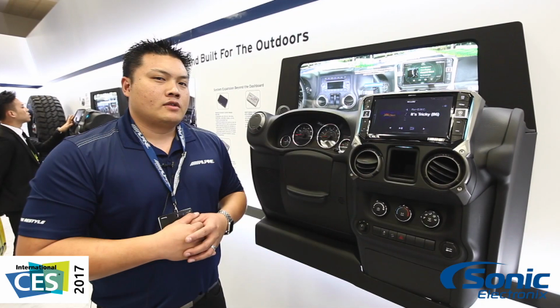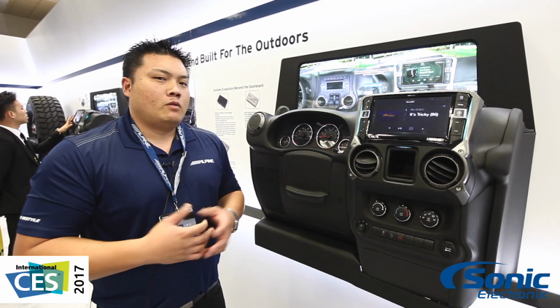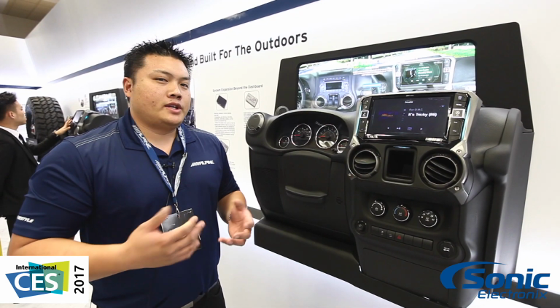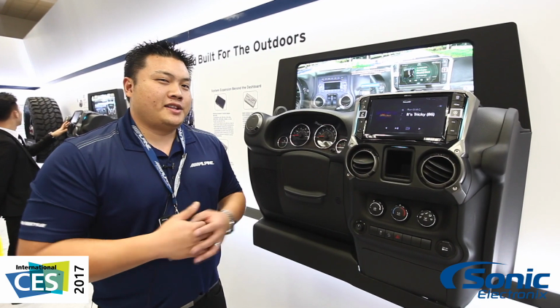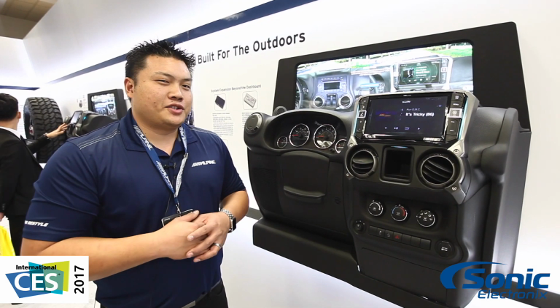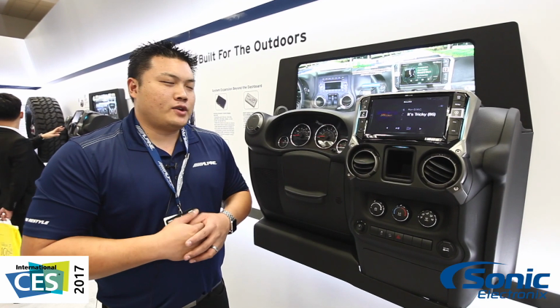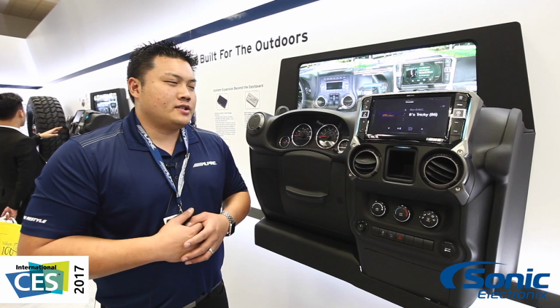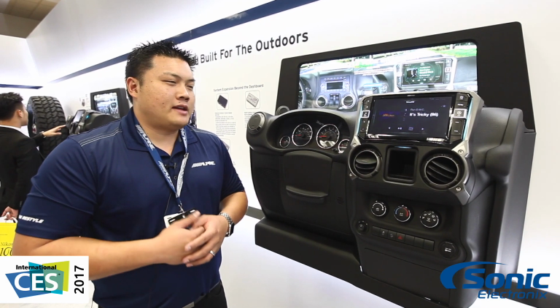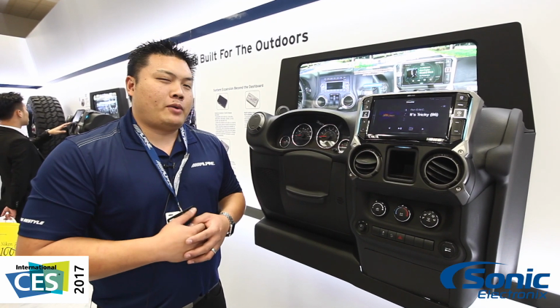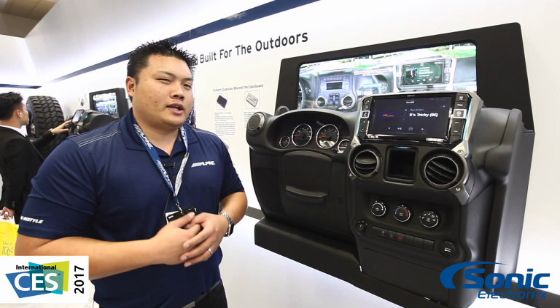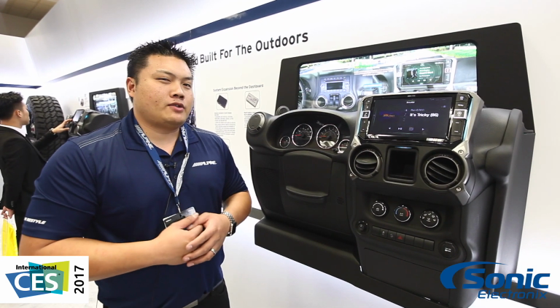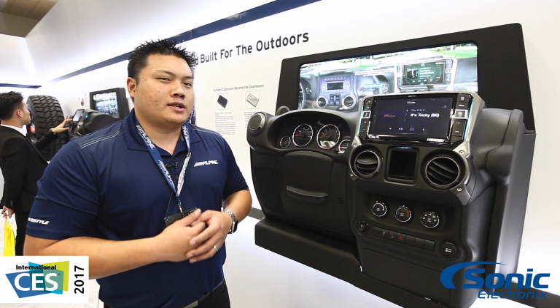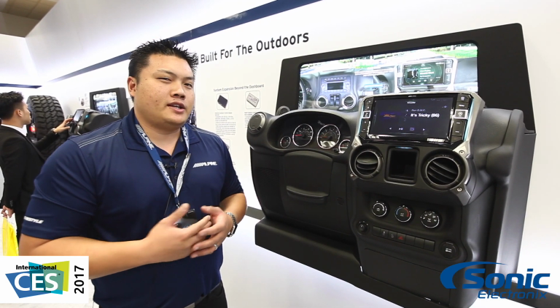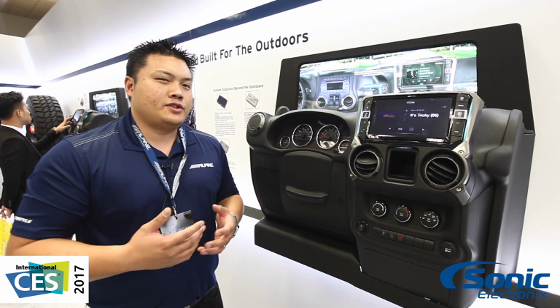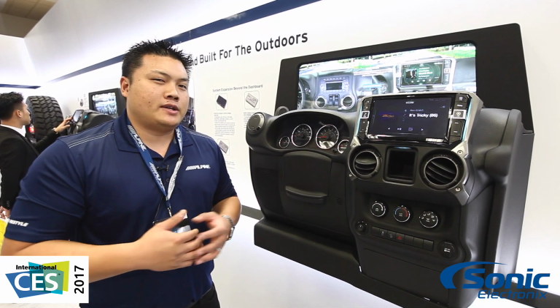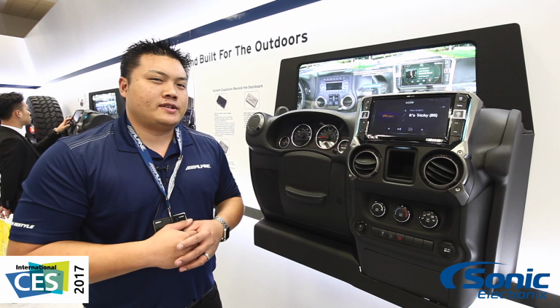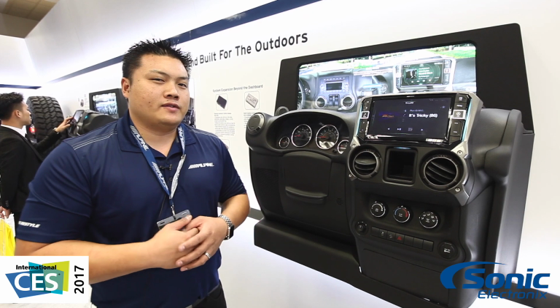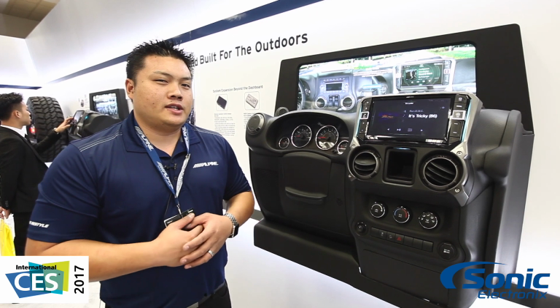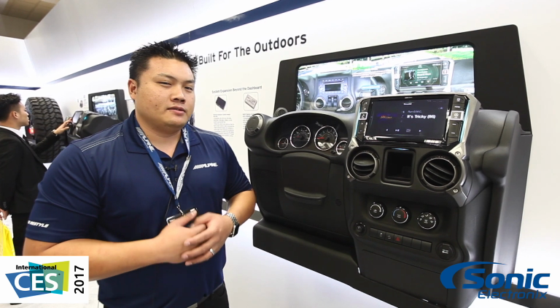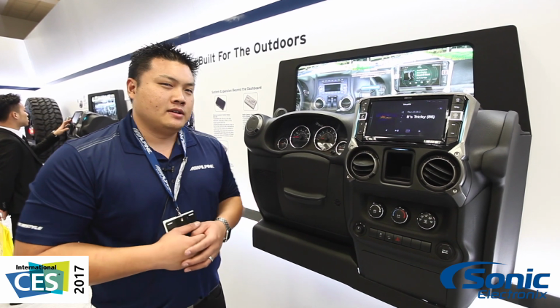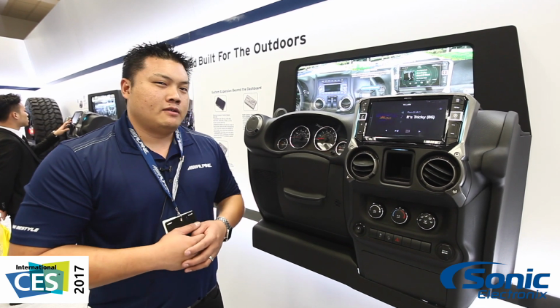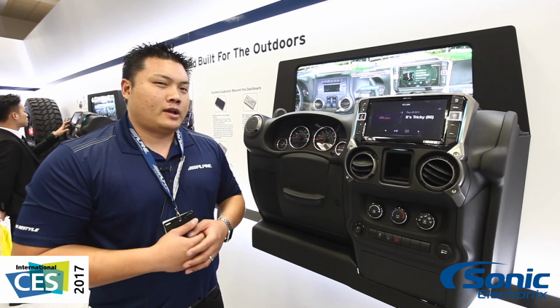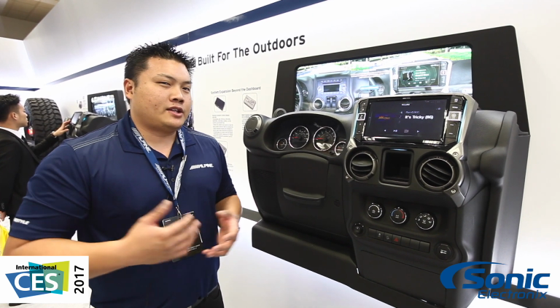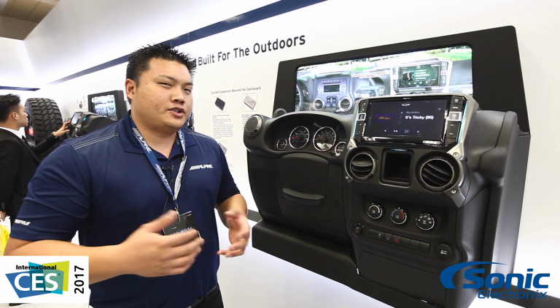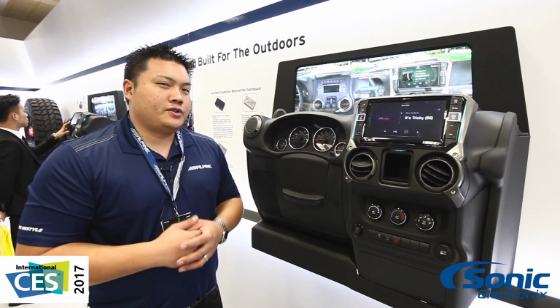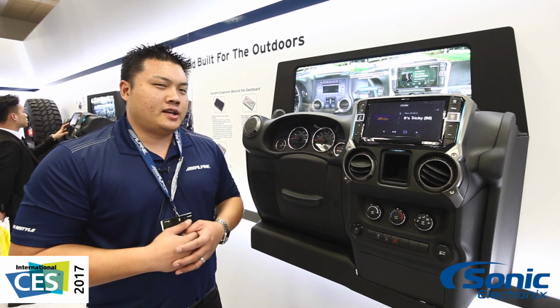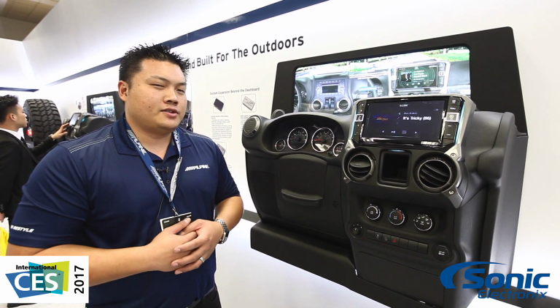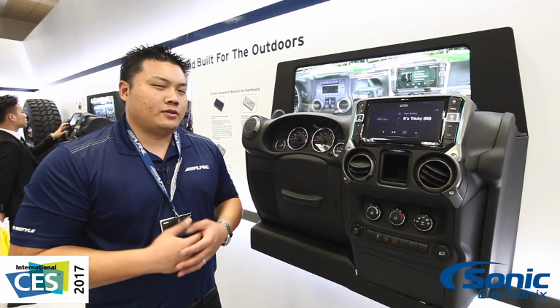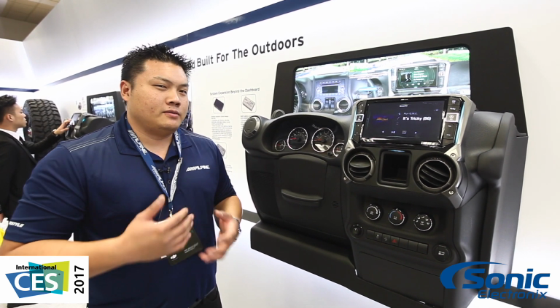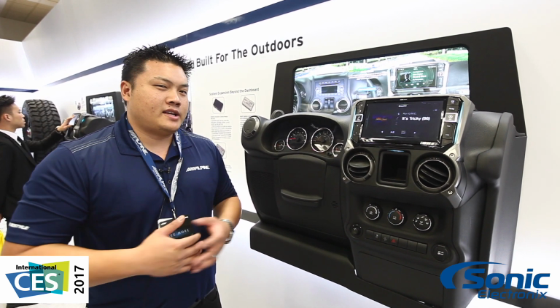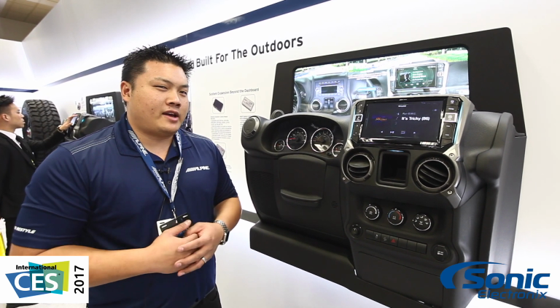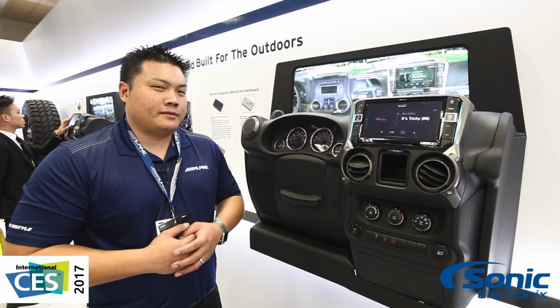Once again, this is Chris, Alpine Electronics, CES 2017. We've got a lot to show you today, so let's have at it.